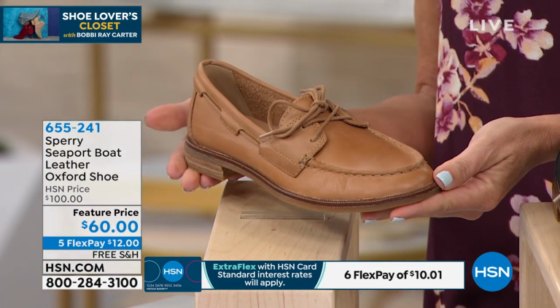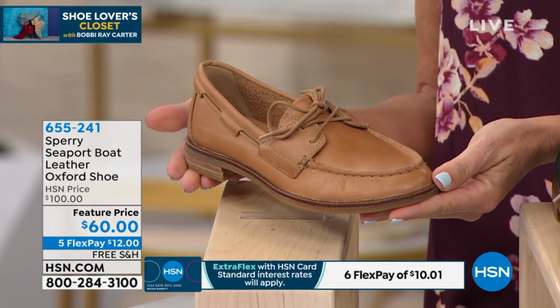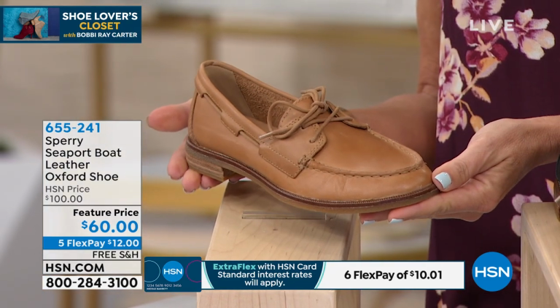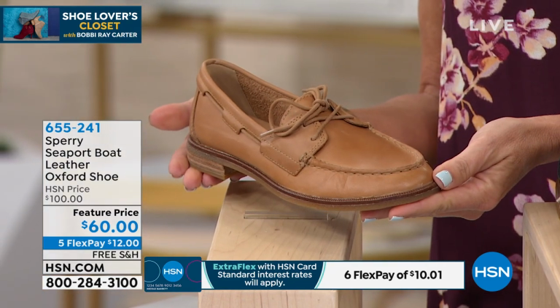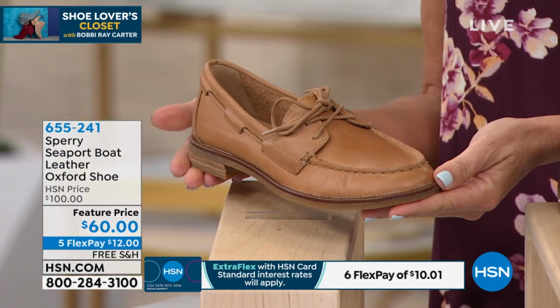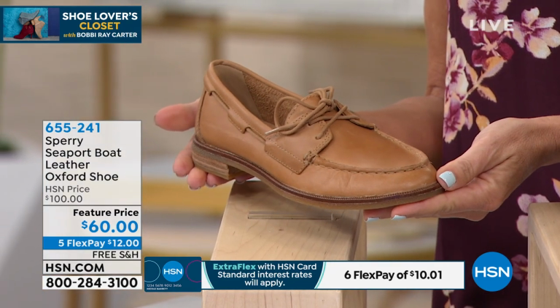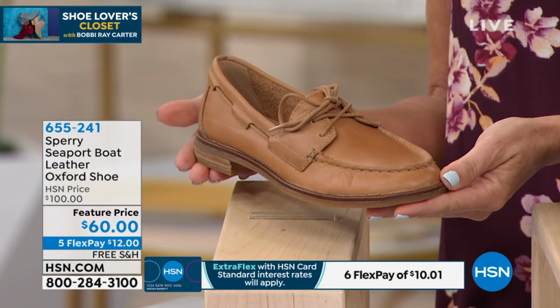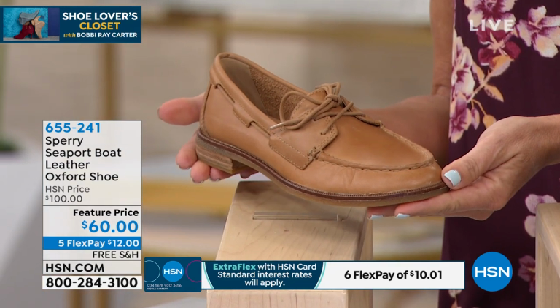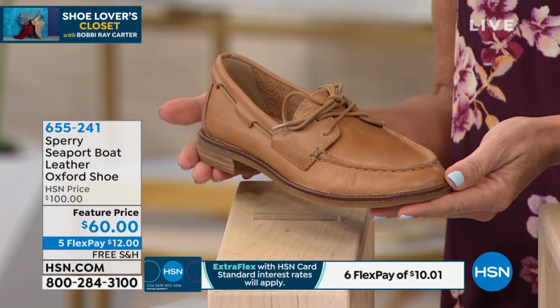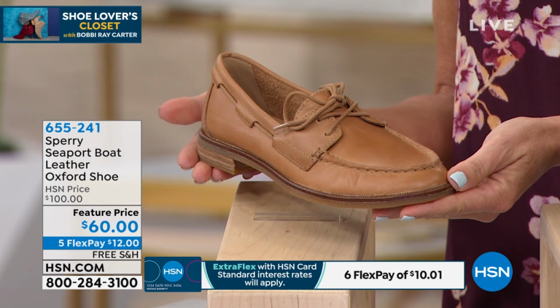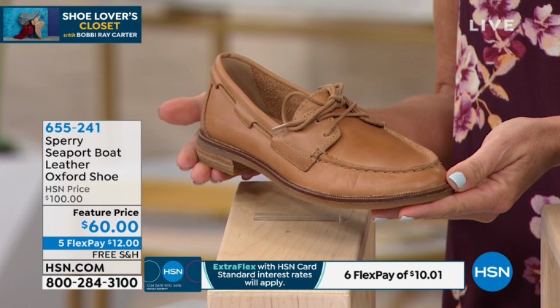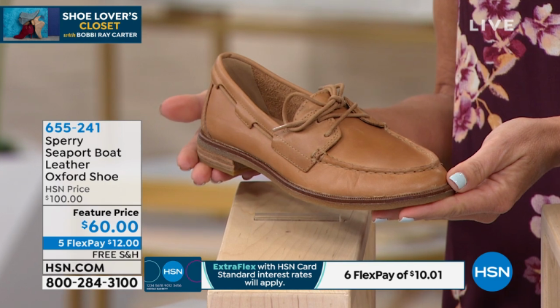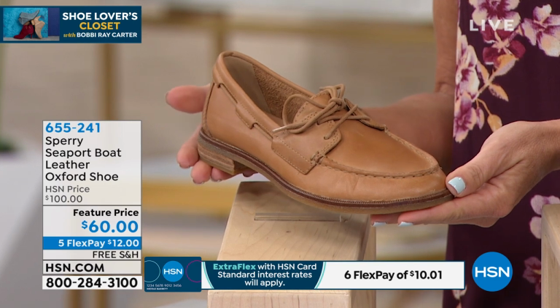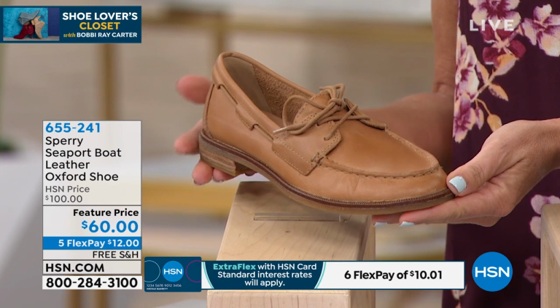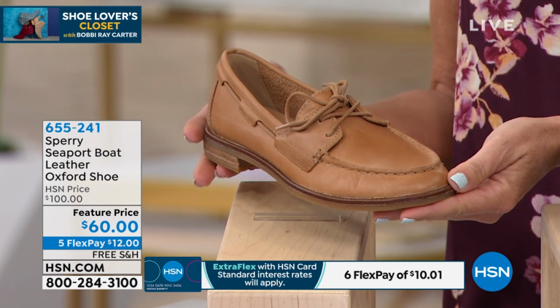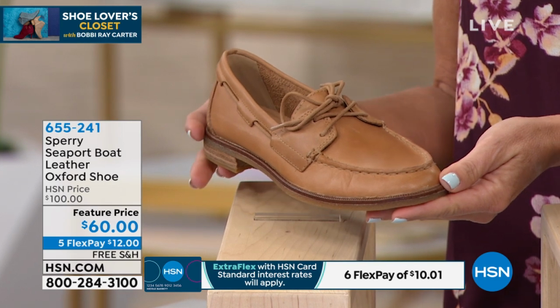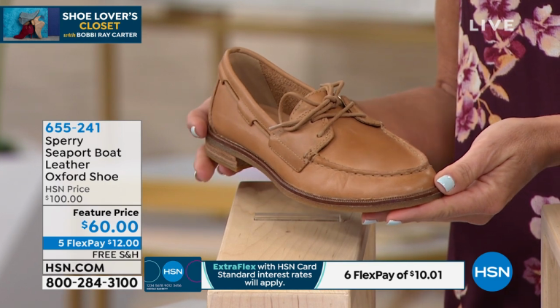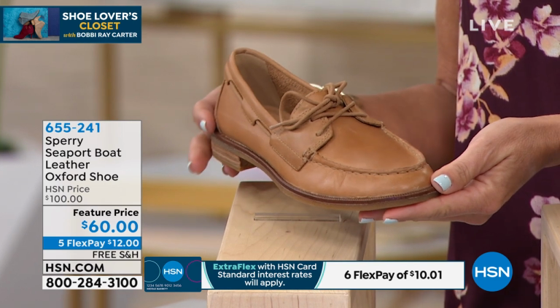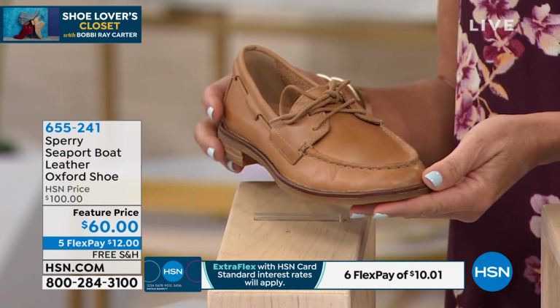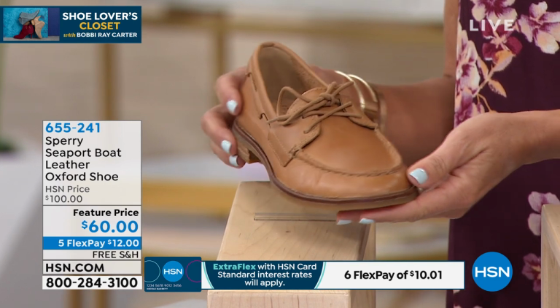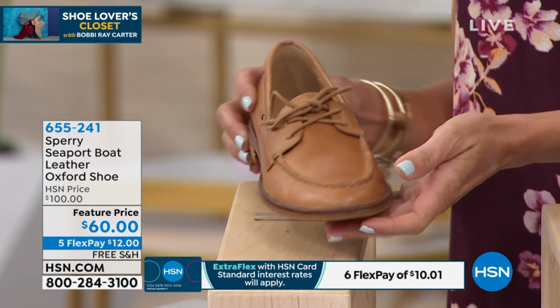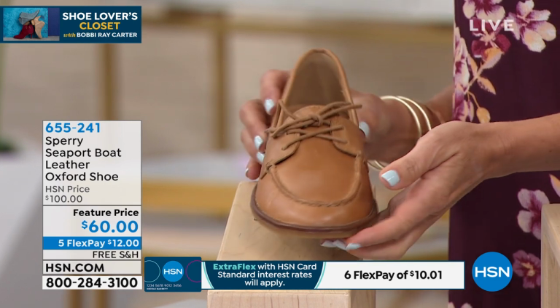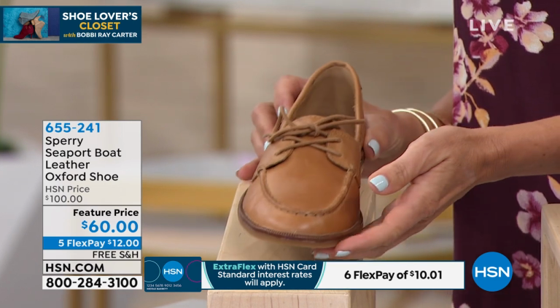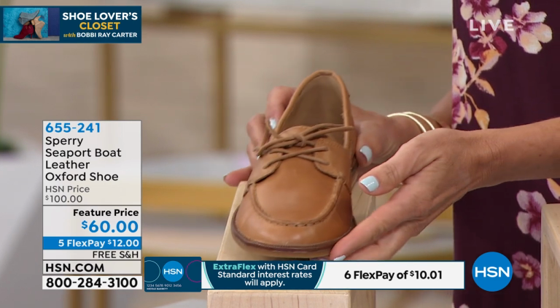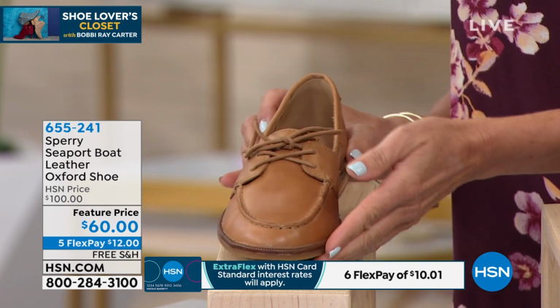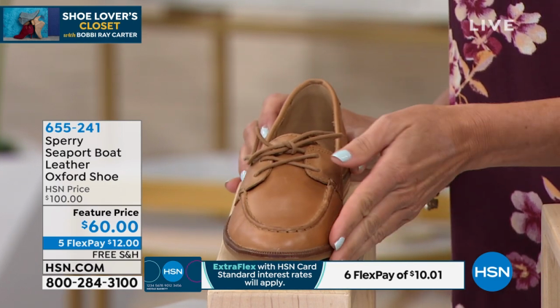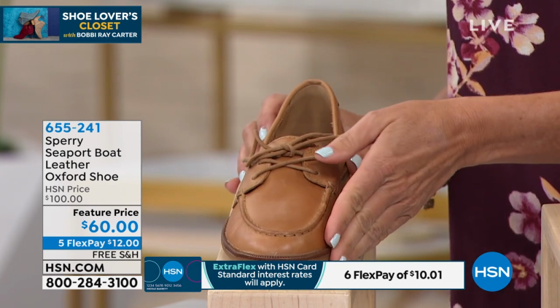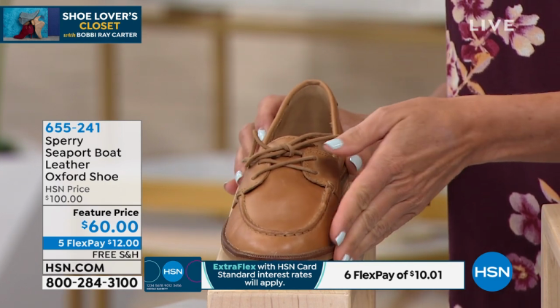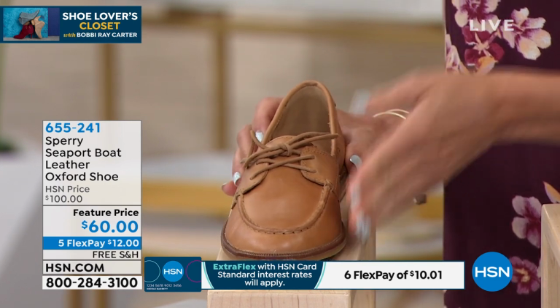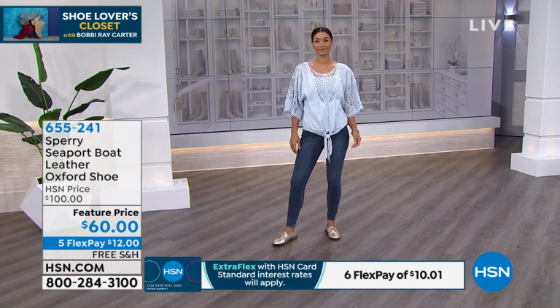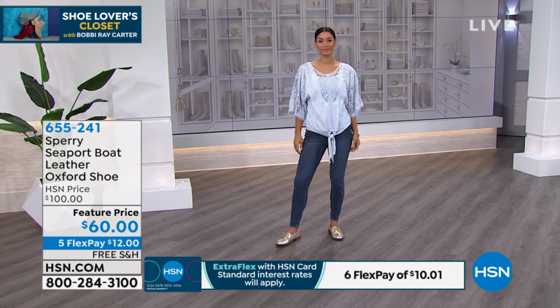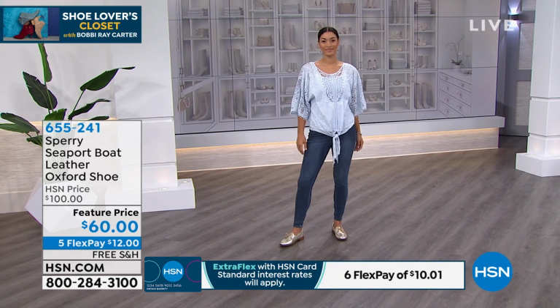$12 to get these home, interest-free, and we will ship them to you for free. I love these — these are brand new to HSN.